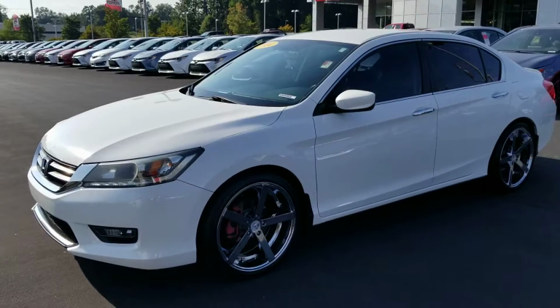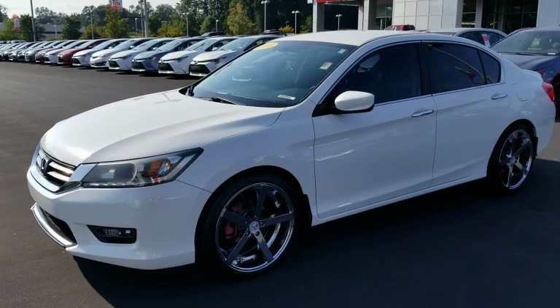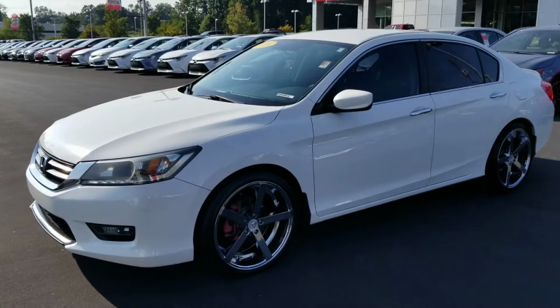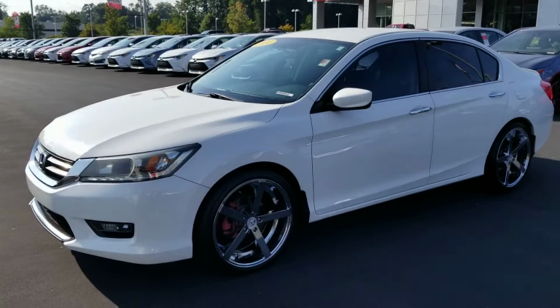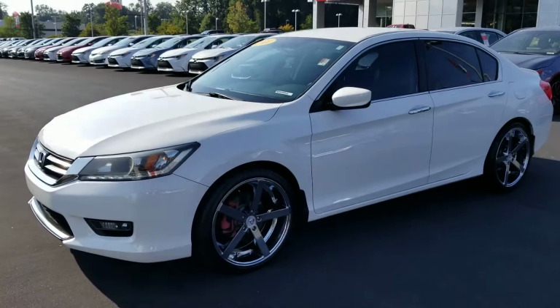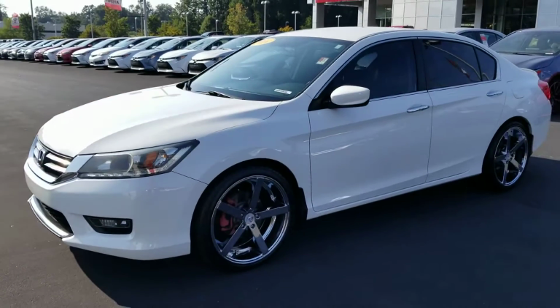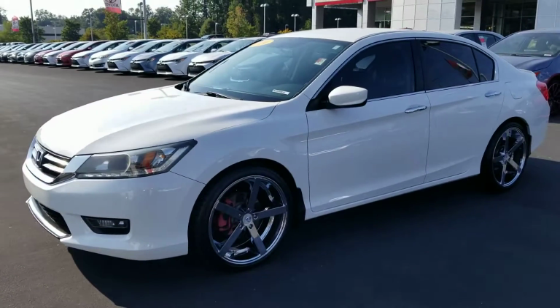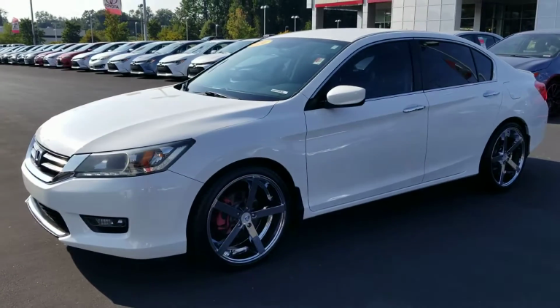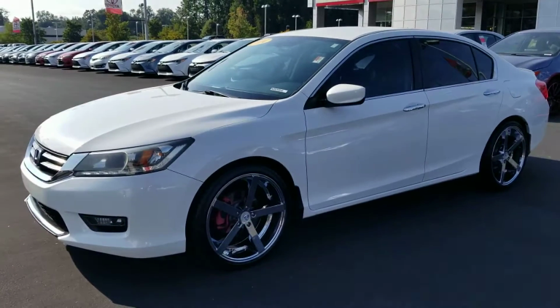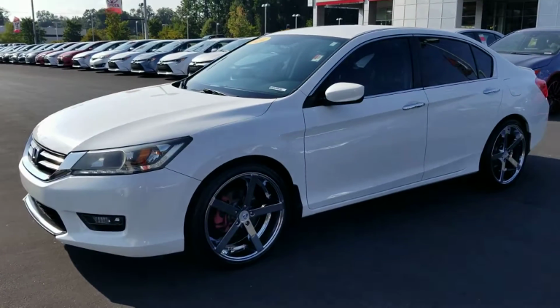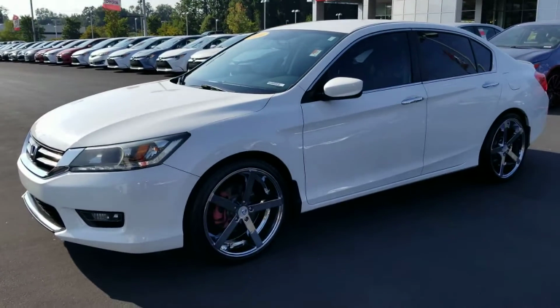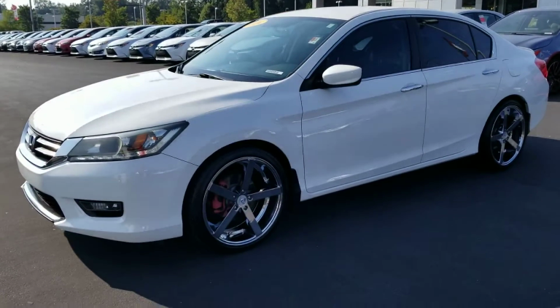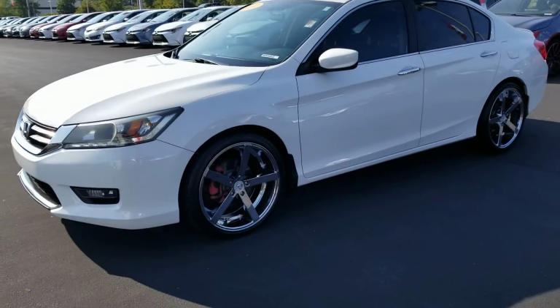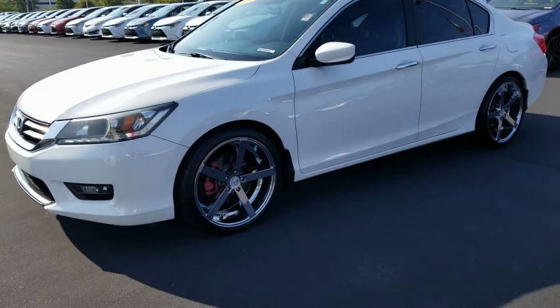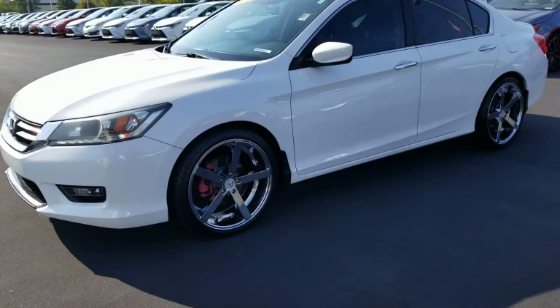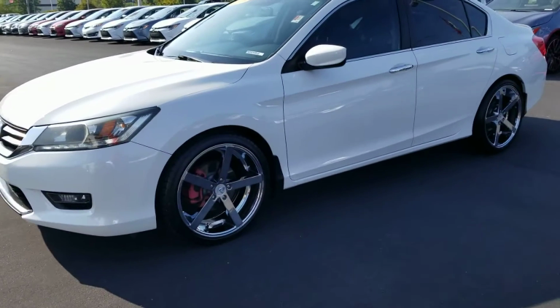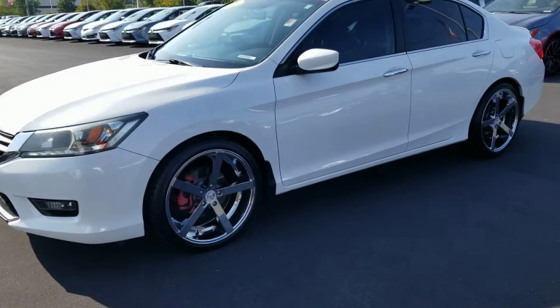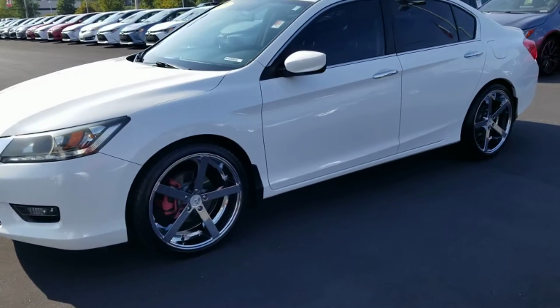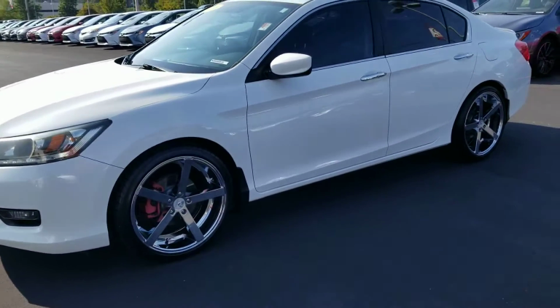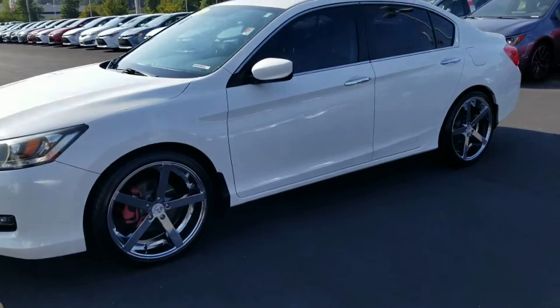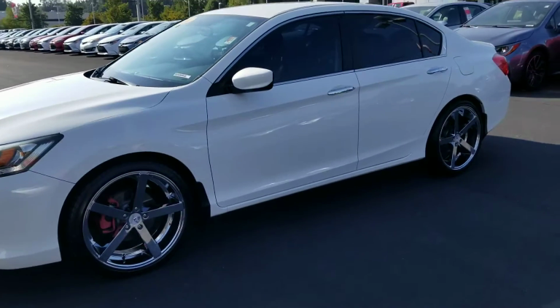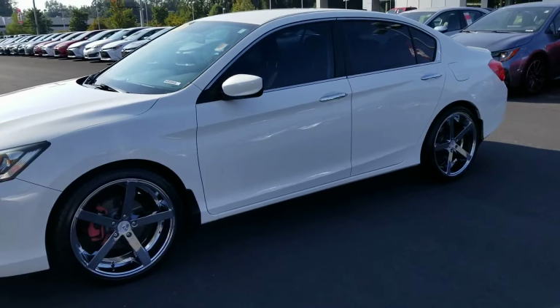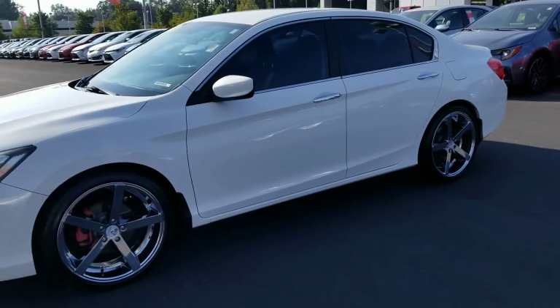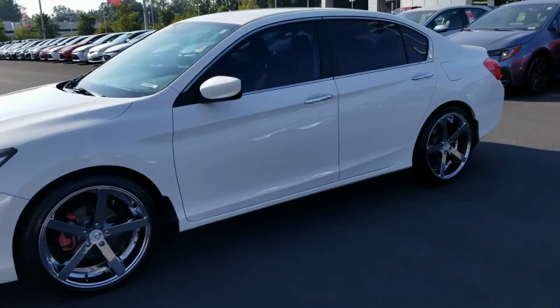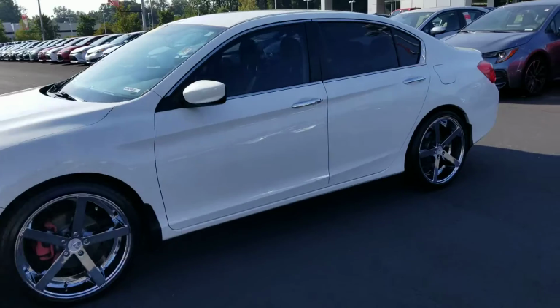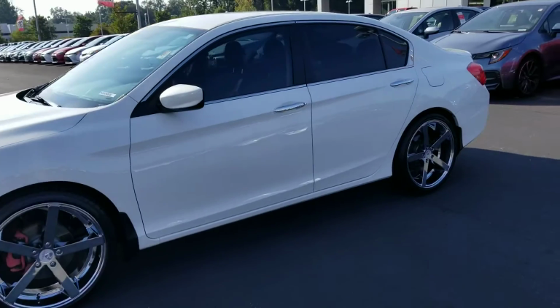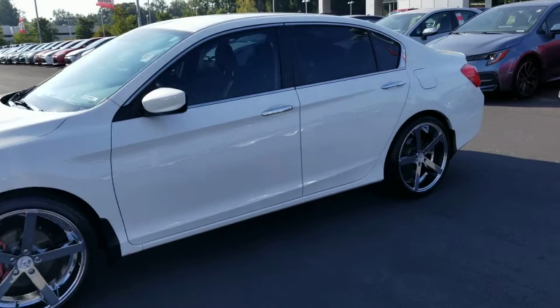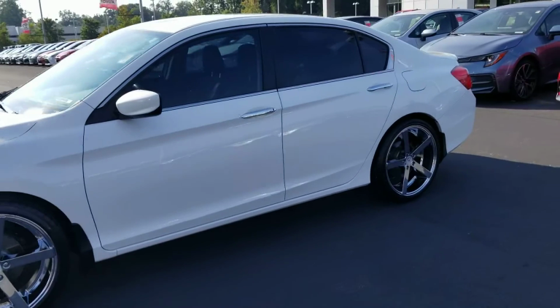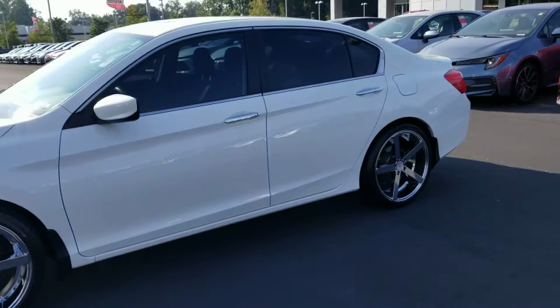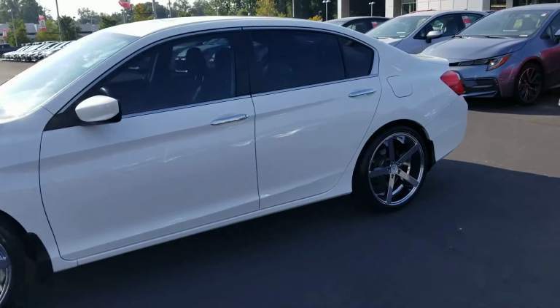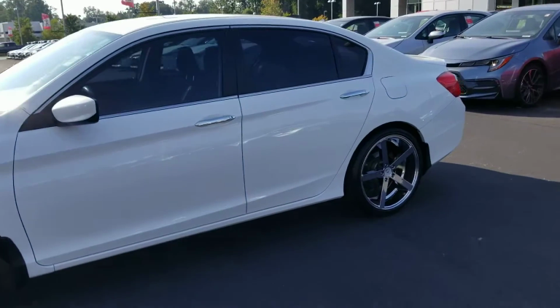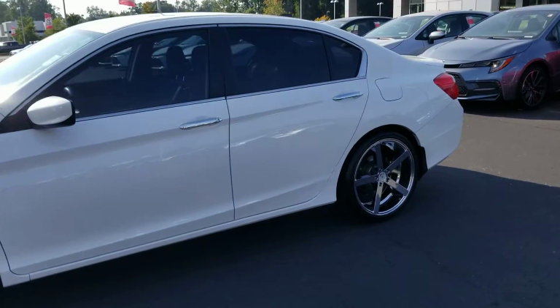This is the sport model. Check out those big chrome wheels — they look really good. The tinted windows look really good up against the white.